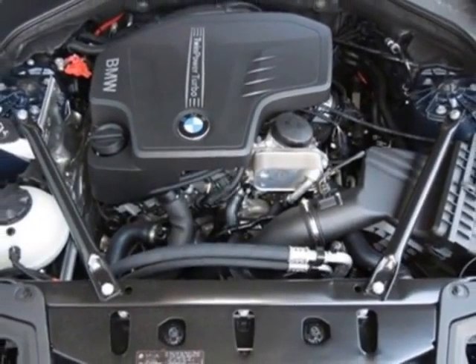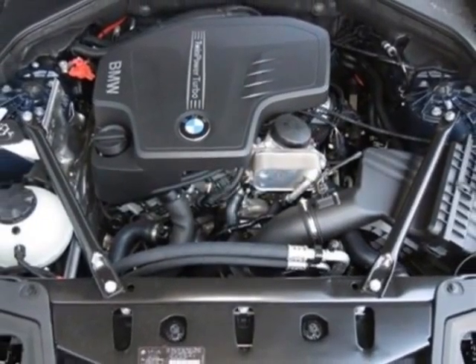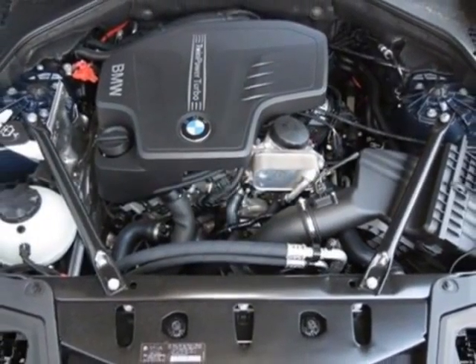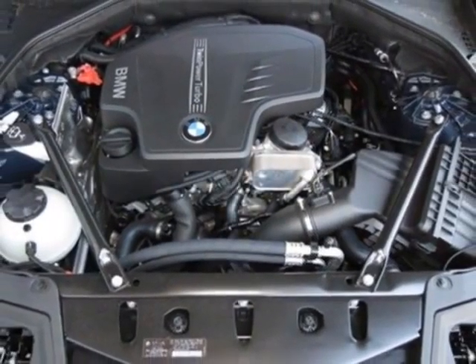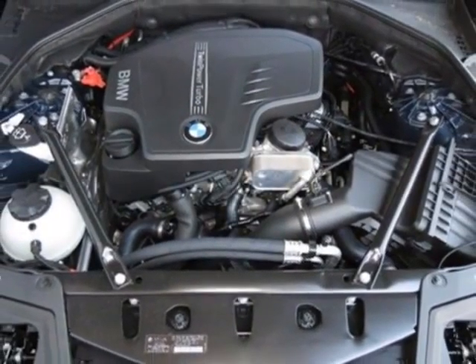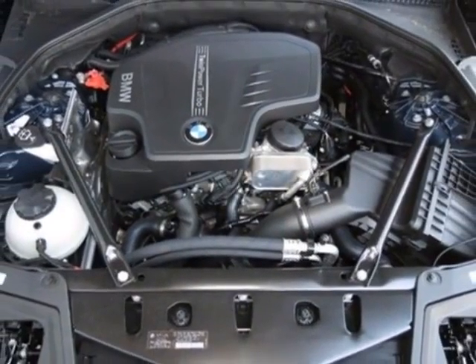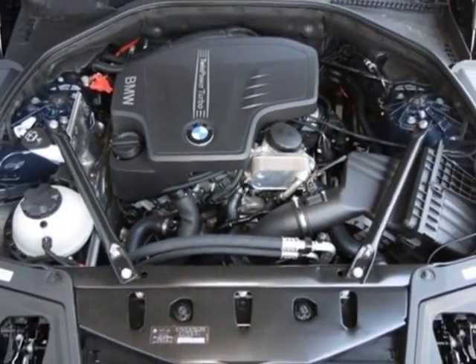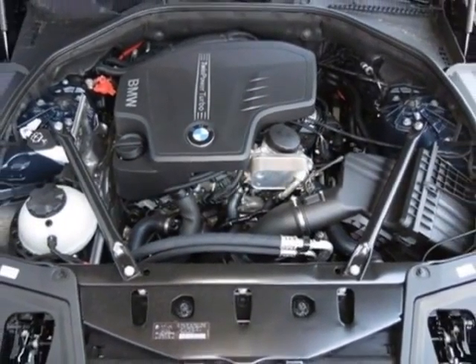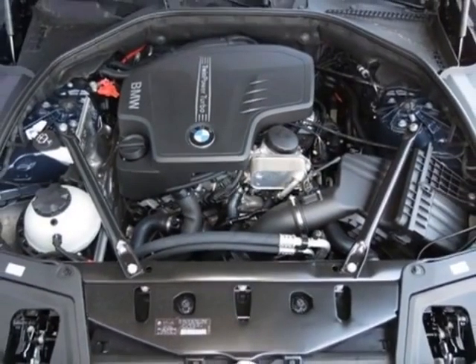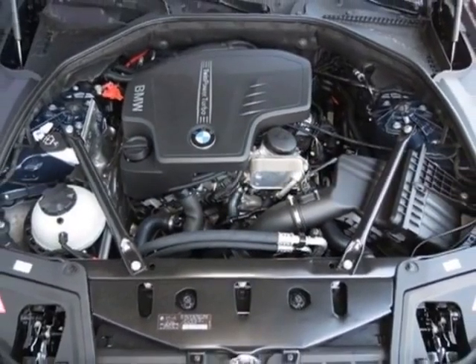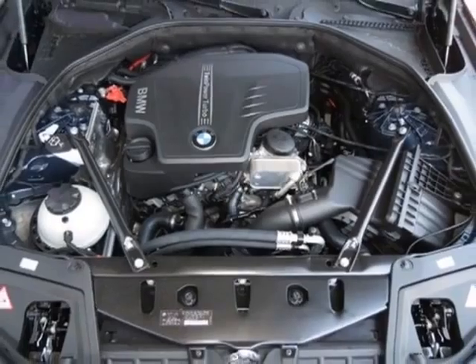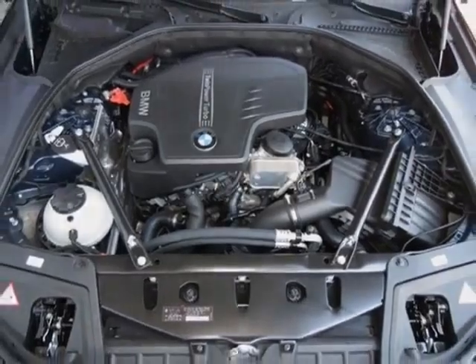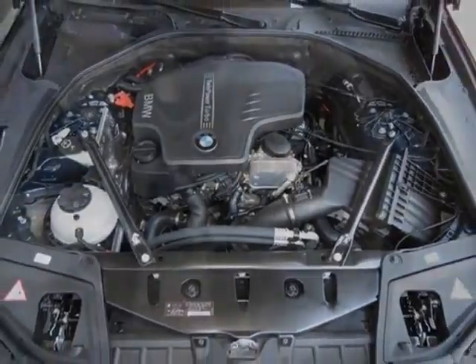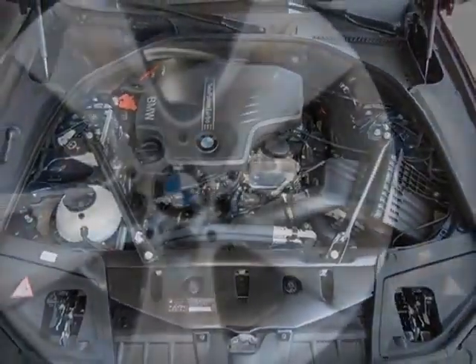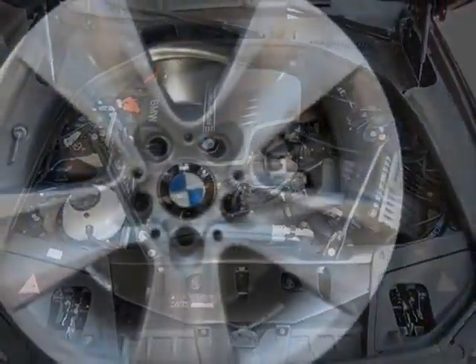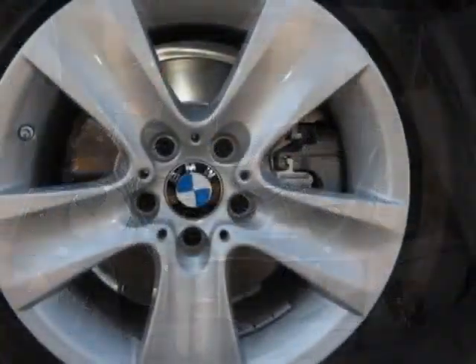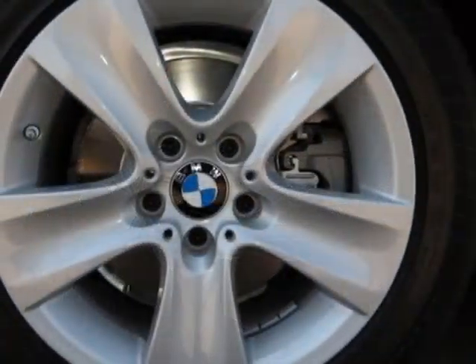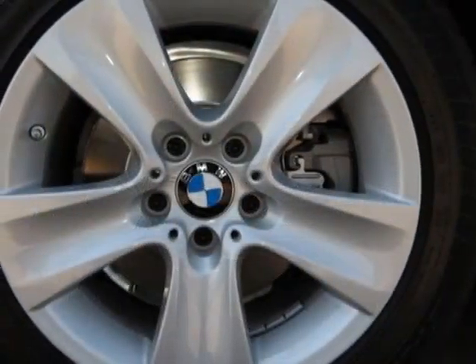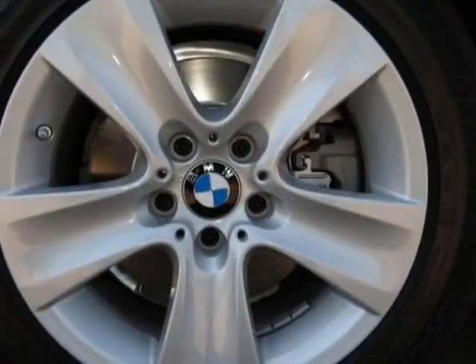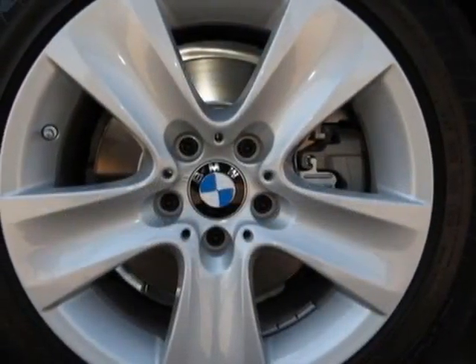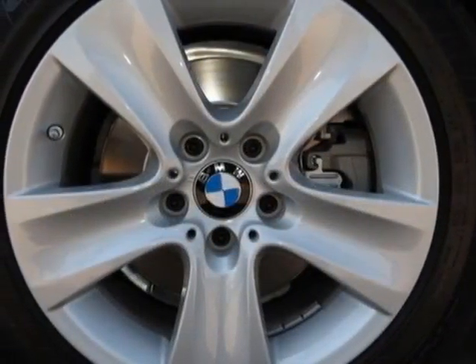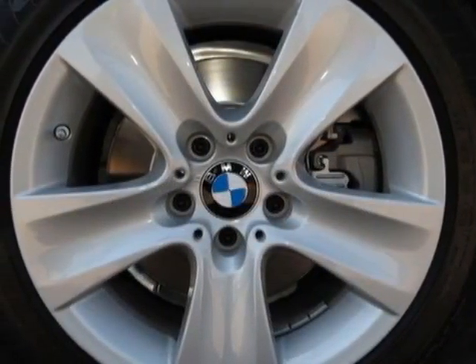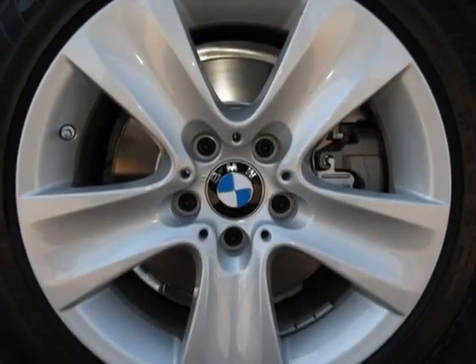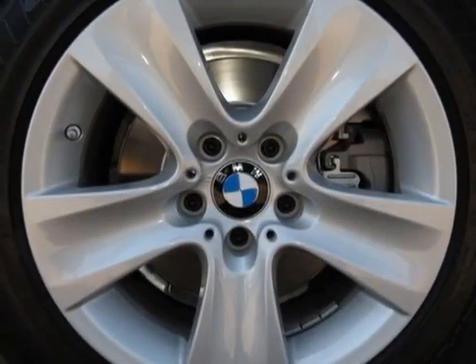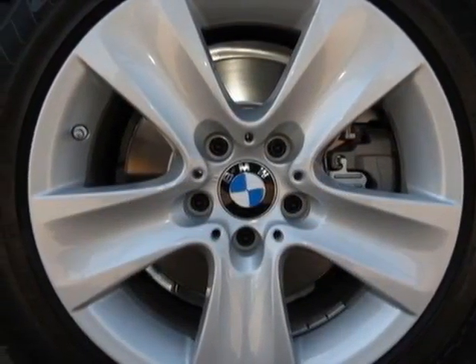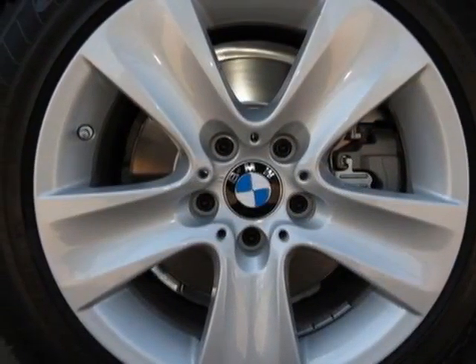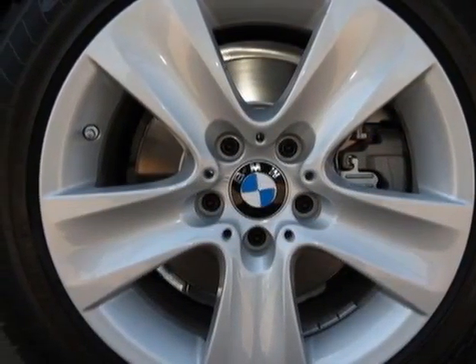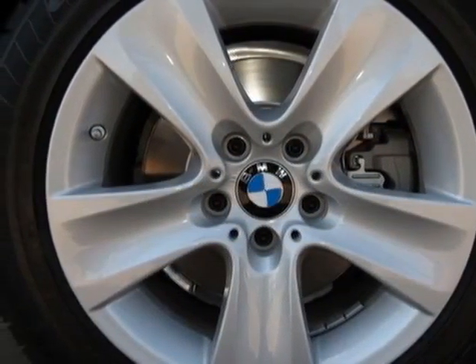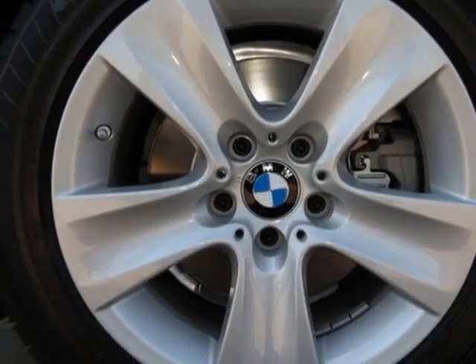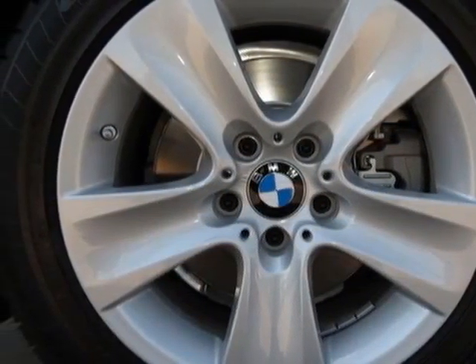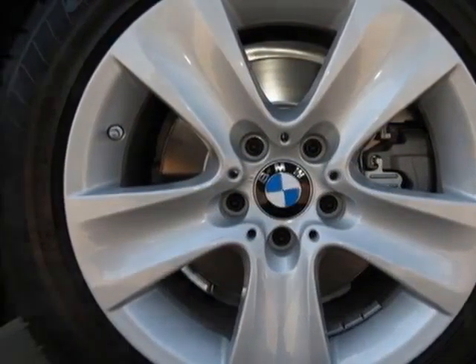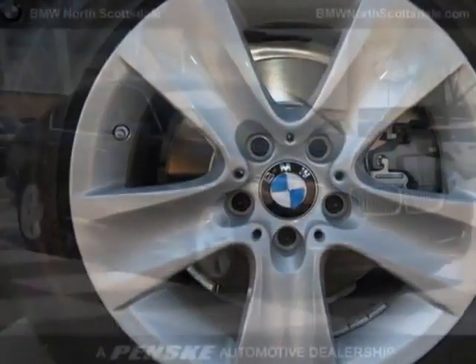BMW apps, imperial blue metallic exterior, oyster black, Dakota leather seat trim, and the premium package.